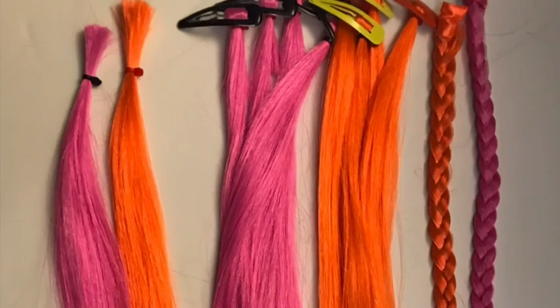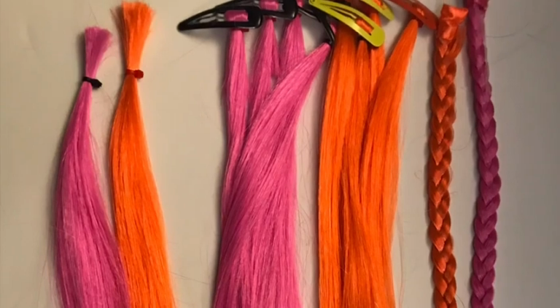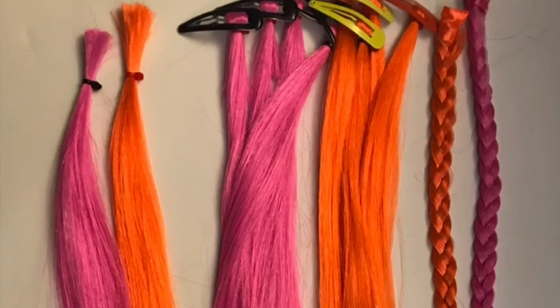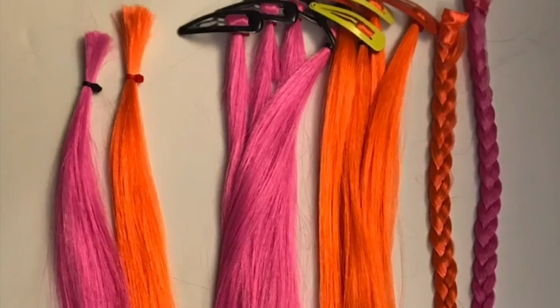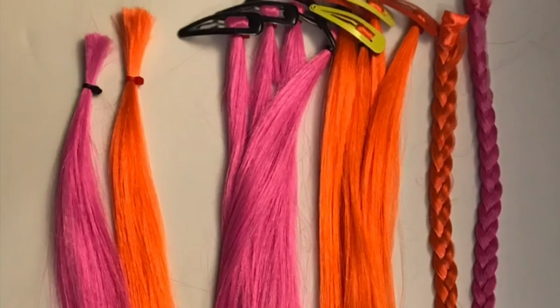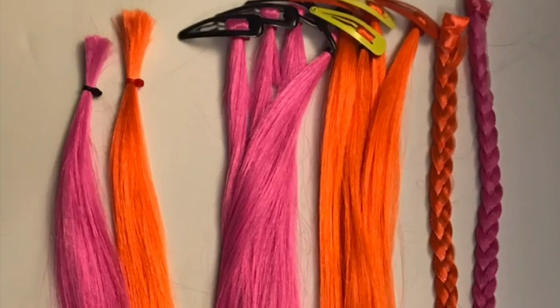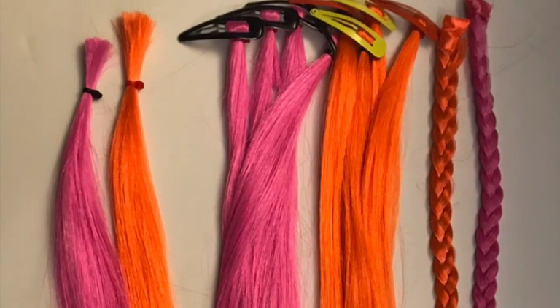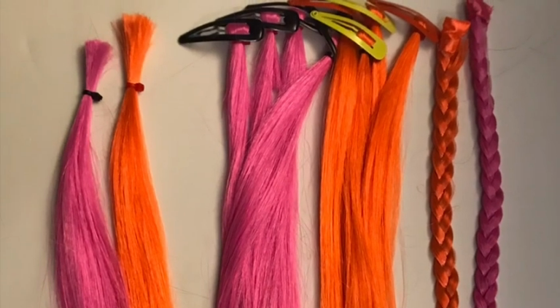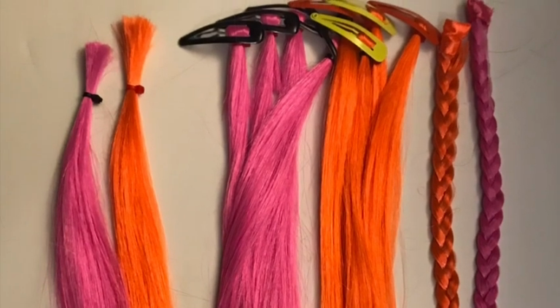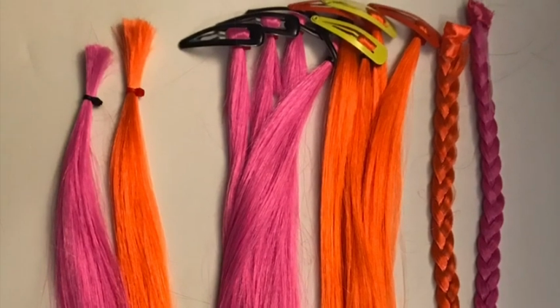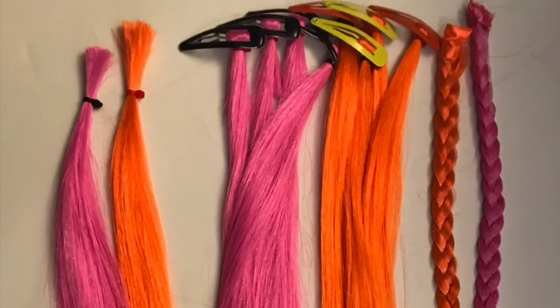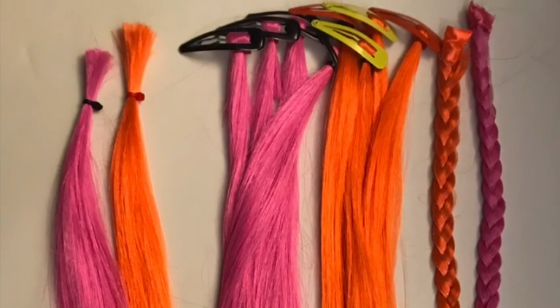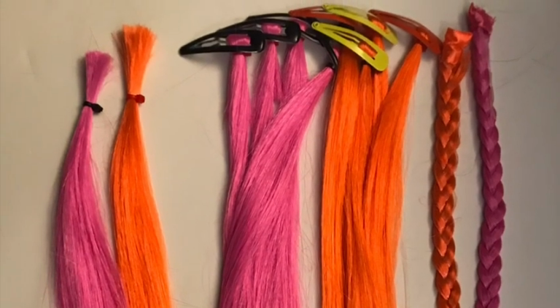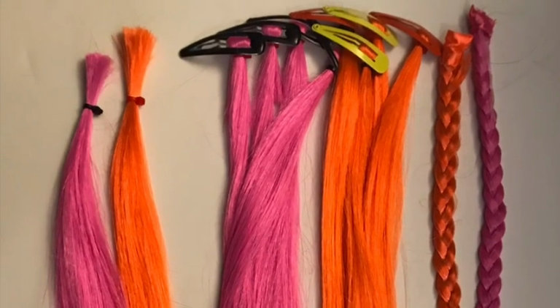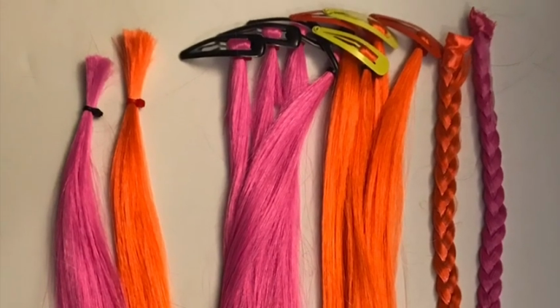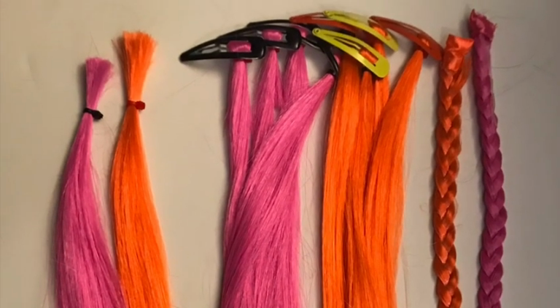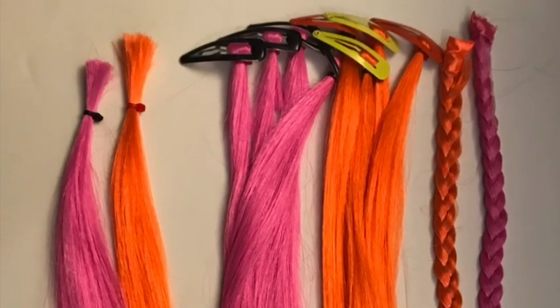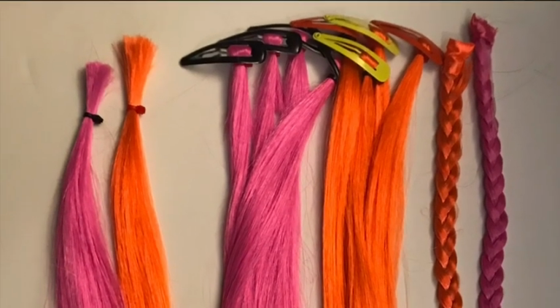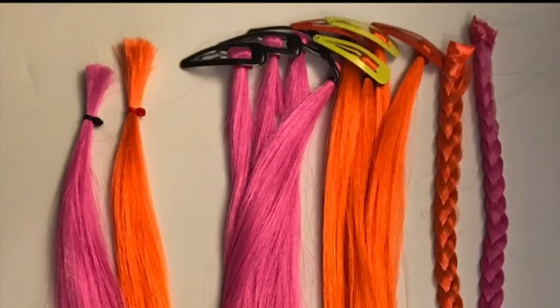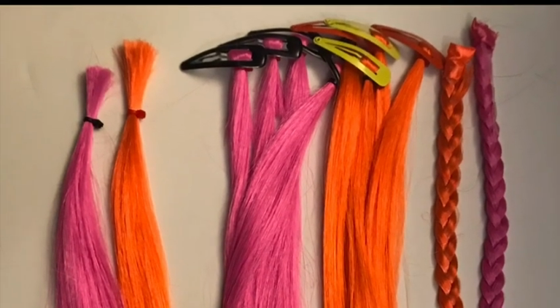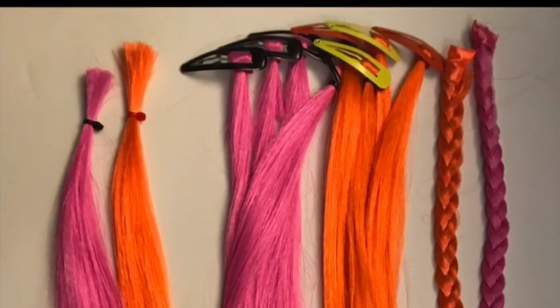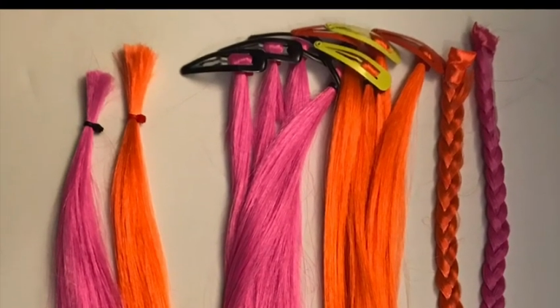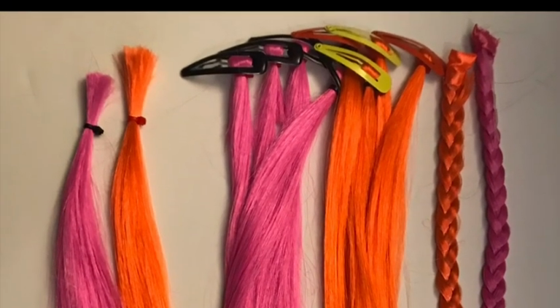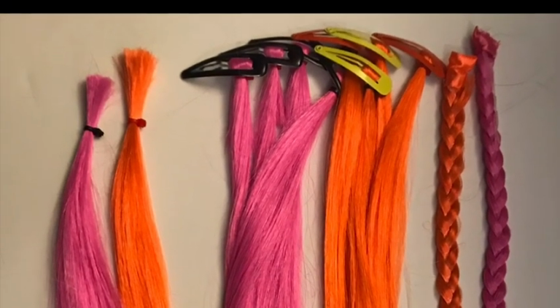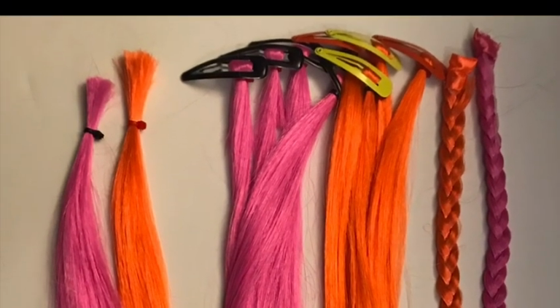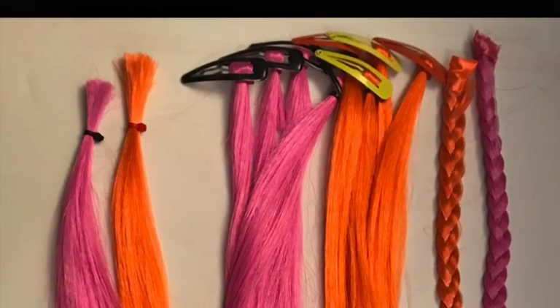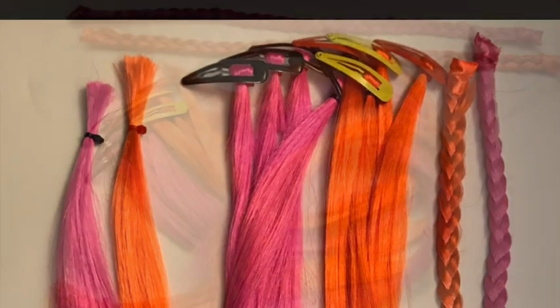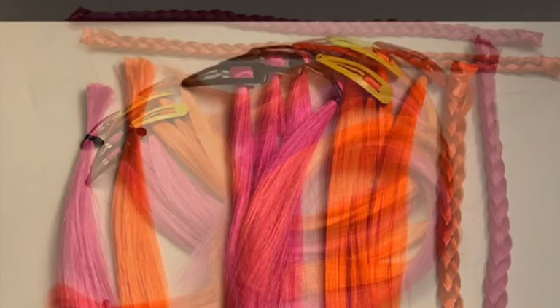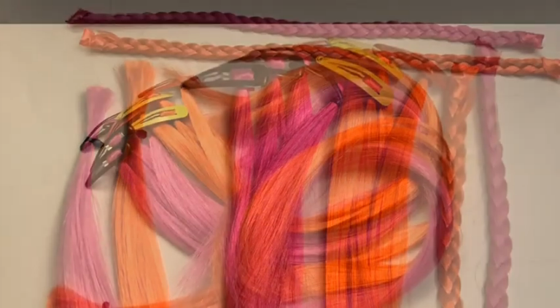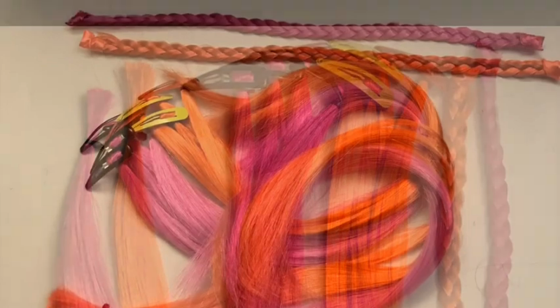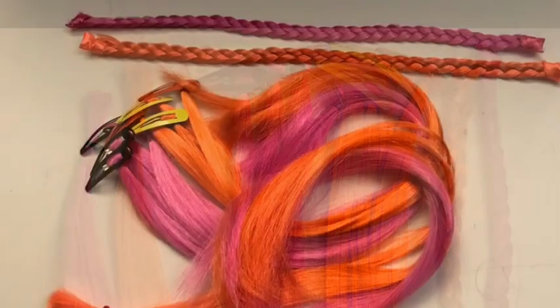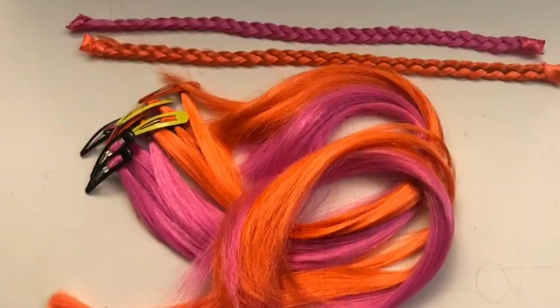Welcome back to Crafting with Gabby. I'm Gabby and today is all about pretend play. Thank you guys for joining me.